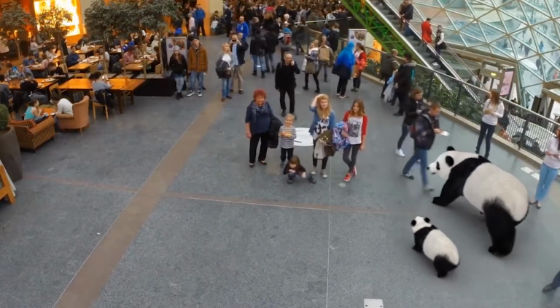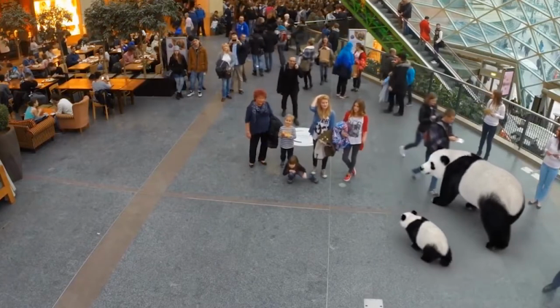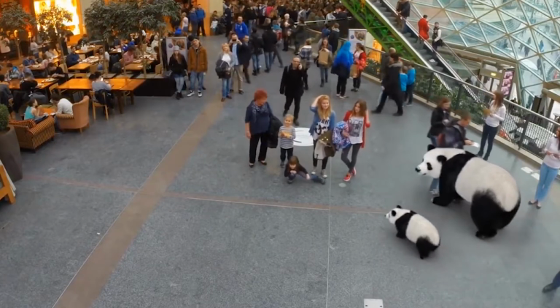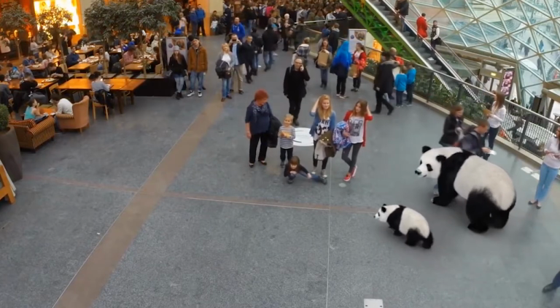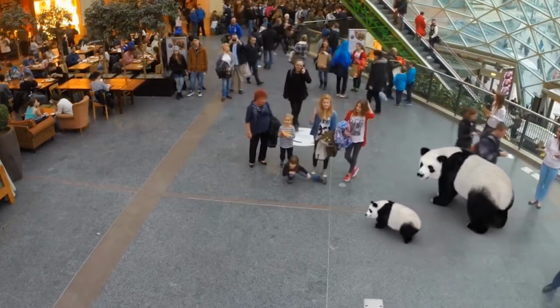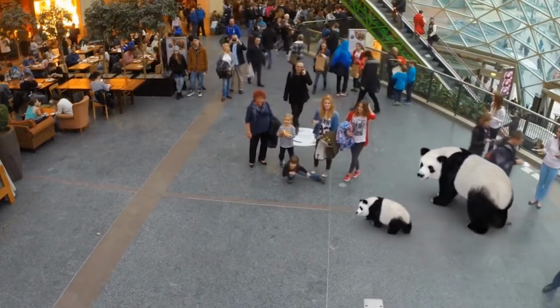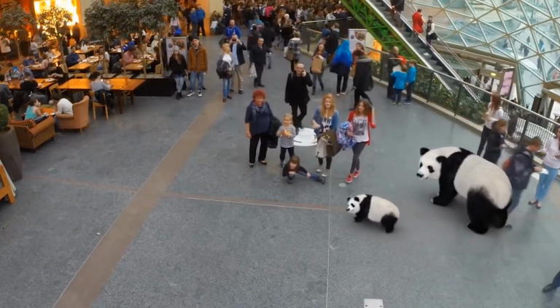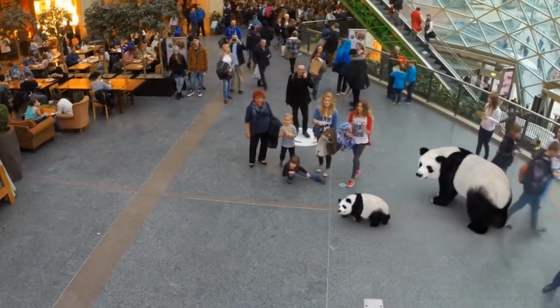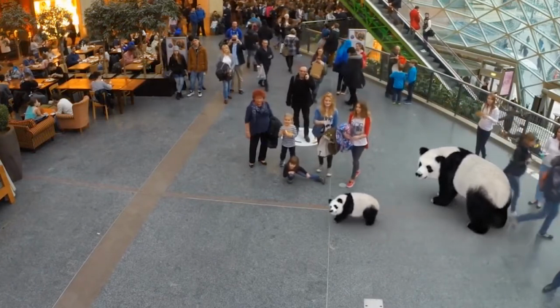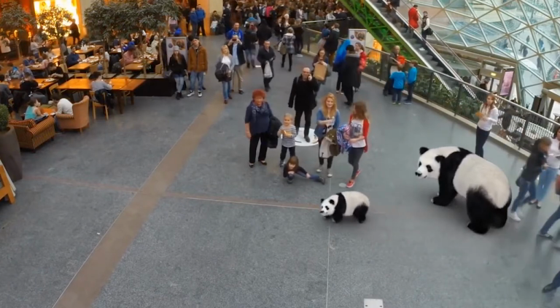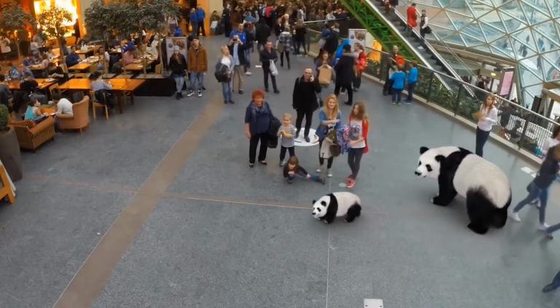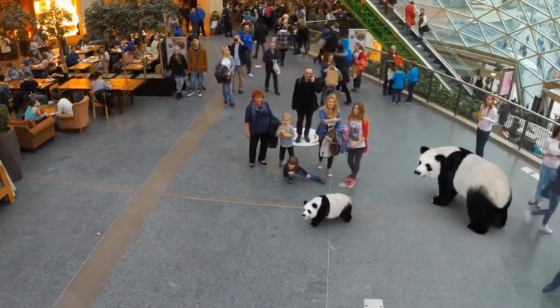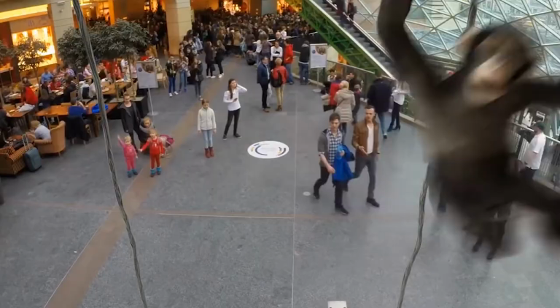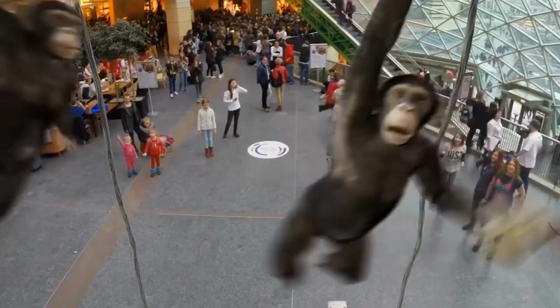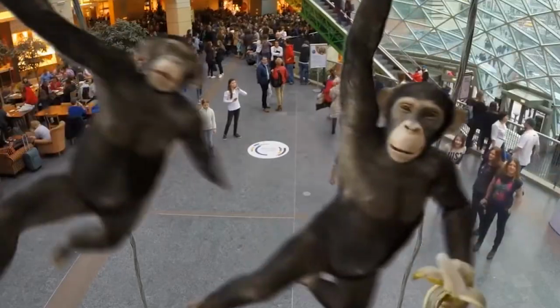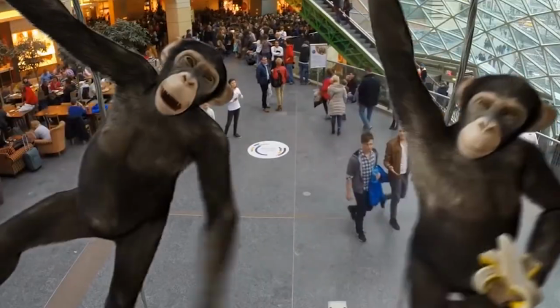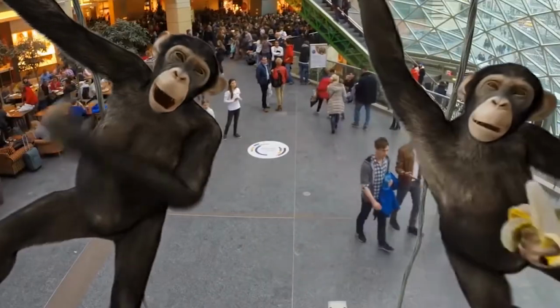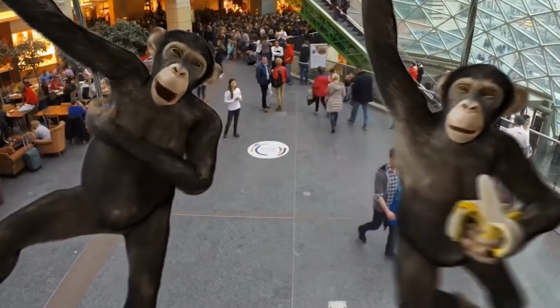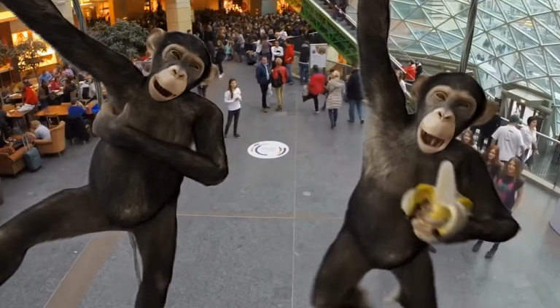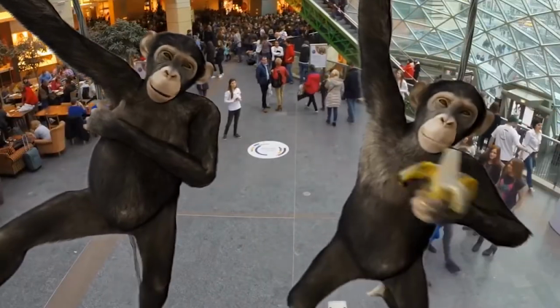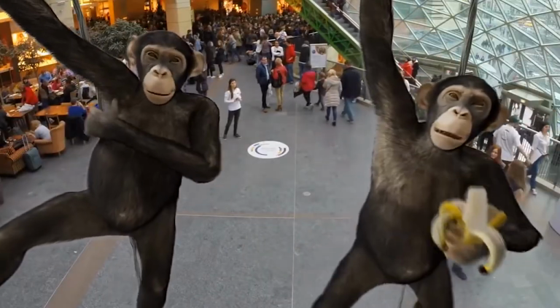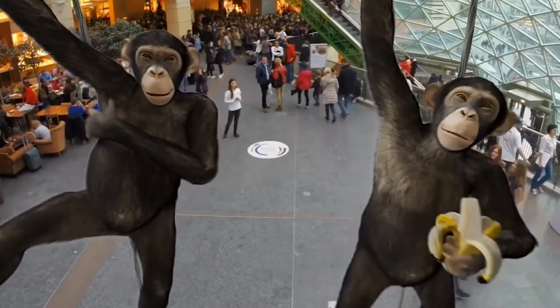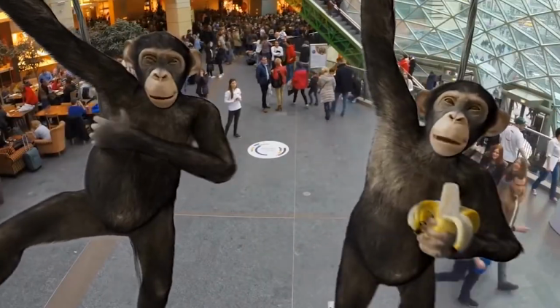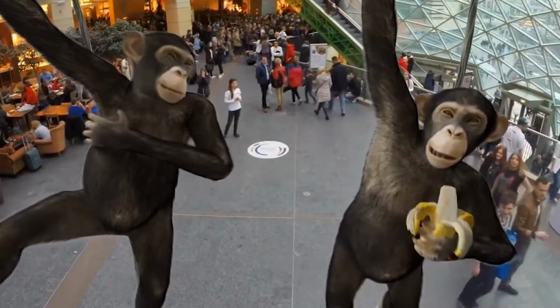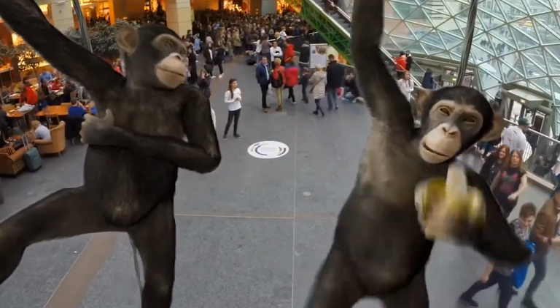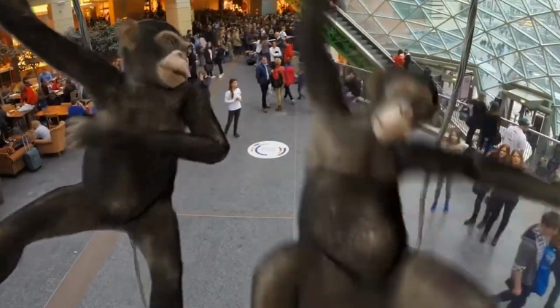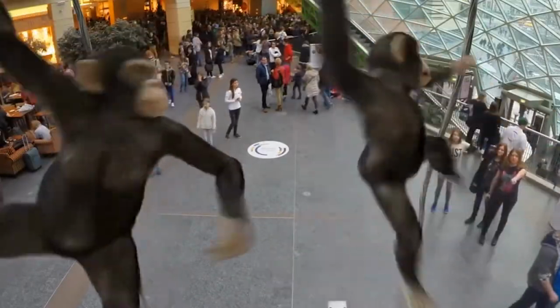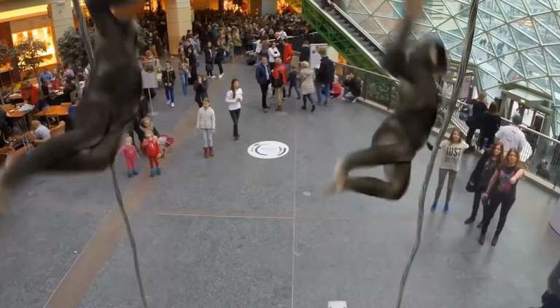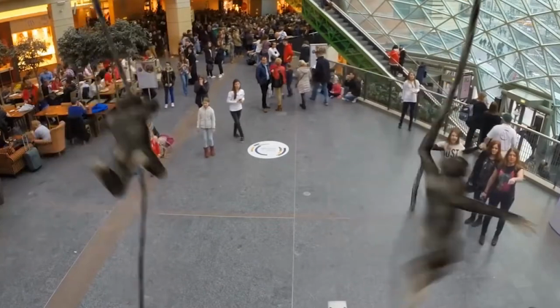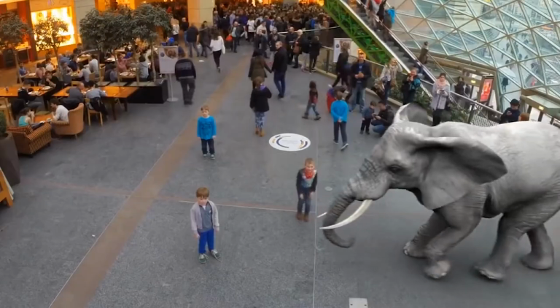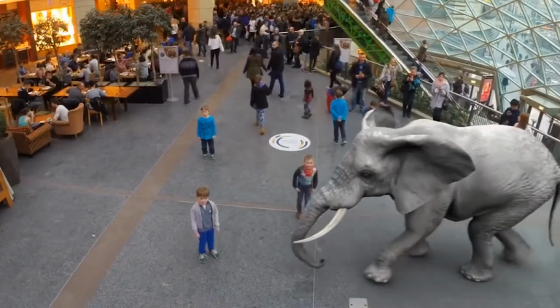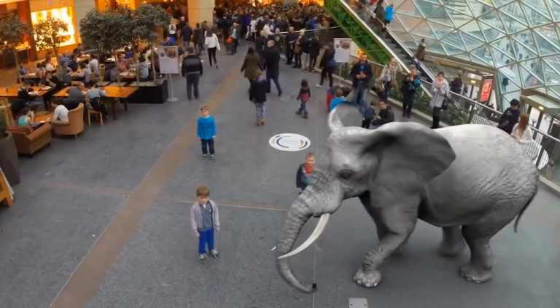In Dubai, people are enjoying virtual zoos where they can interact with lifelike holographic animals rather than keeping living animals in captivity.